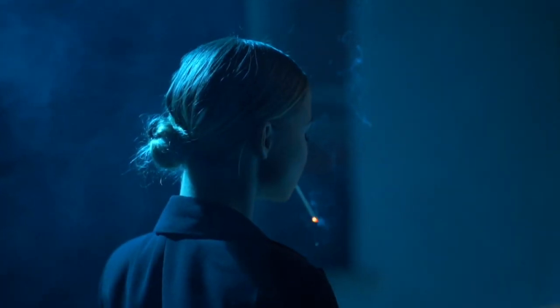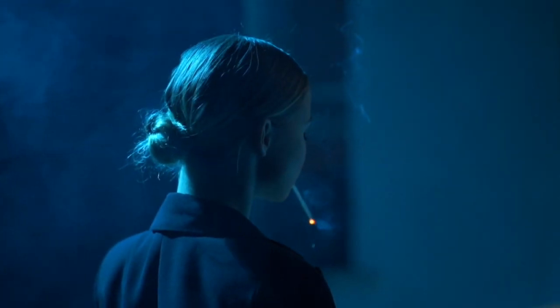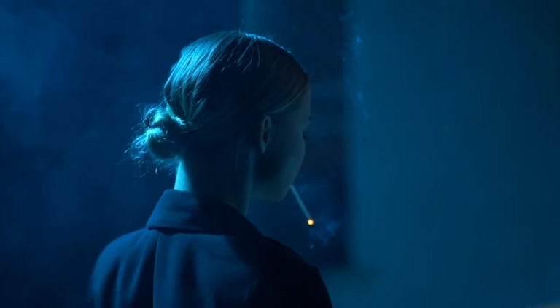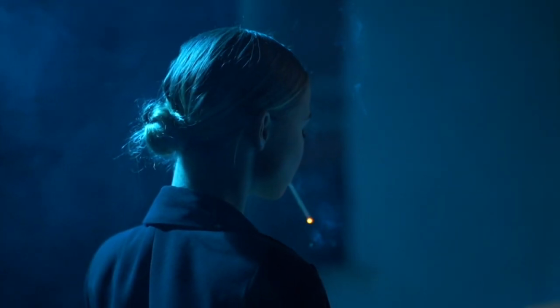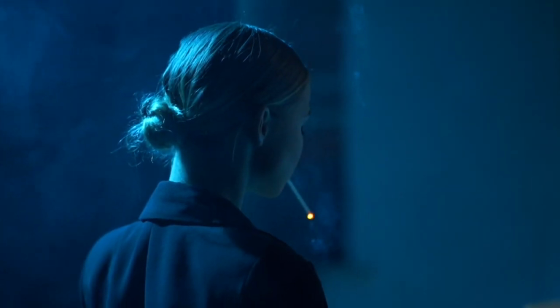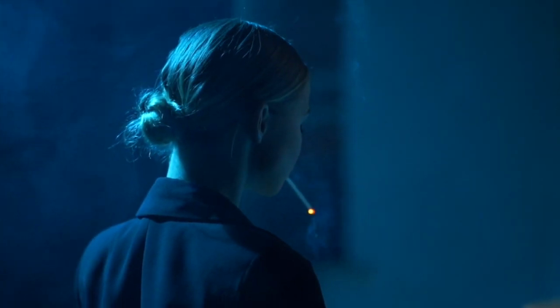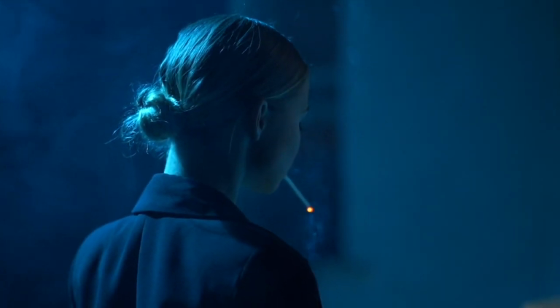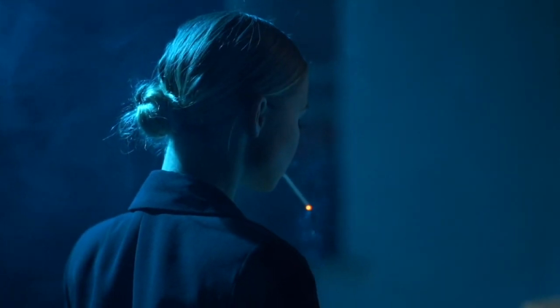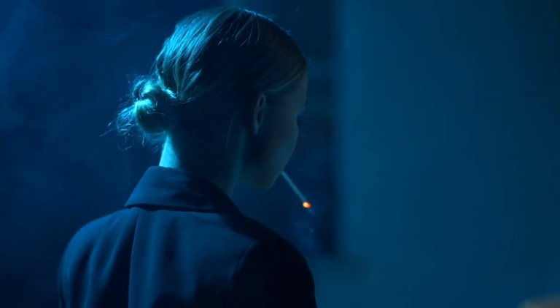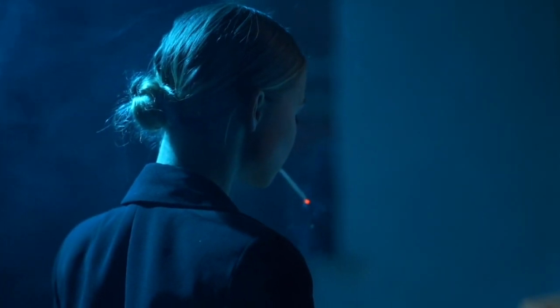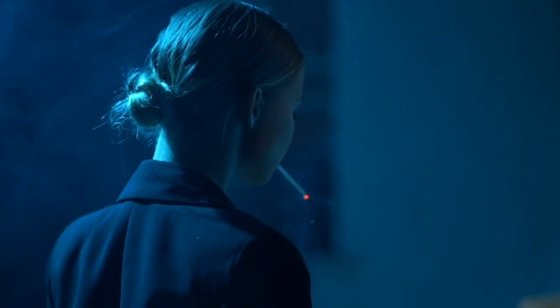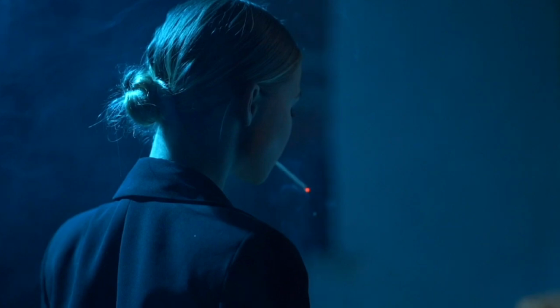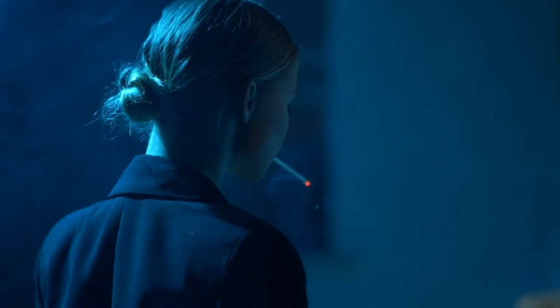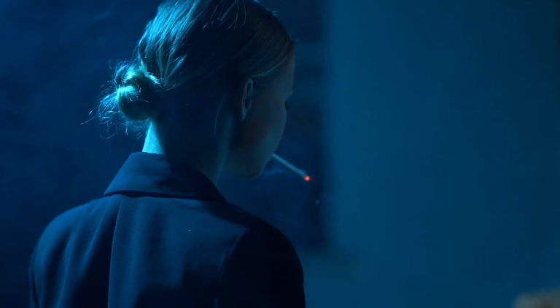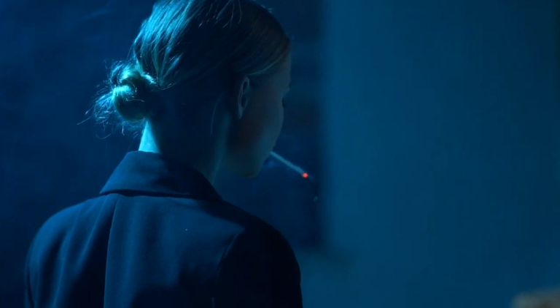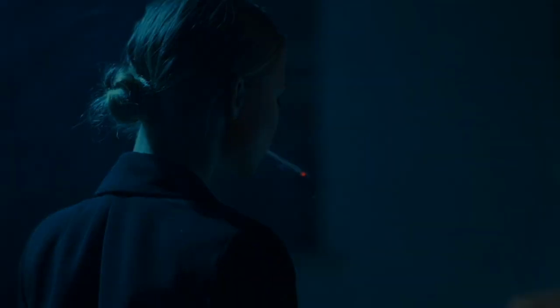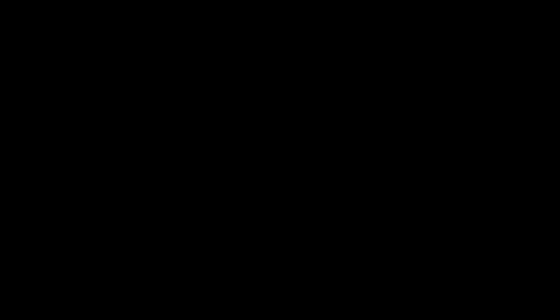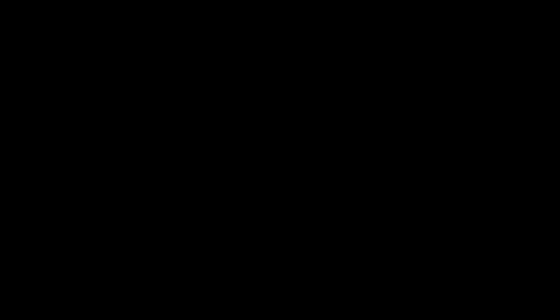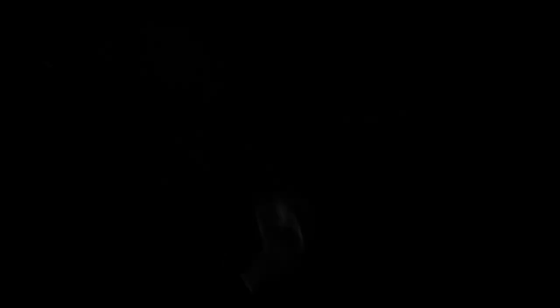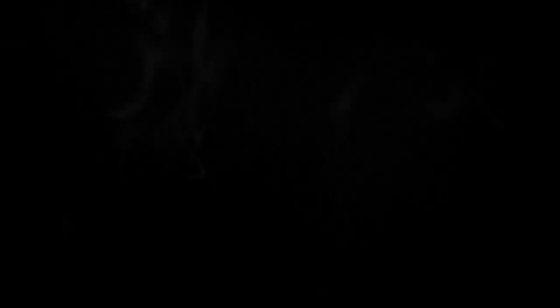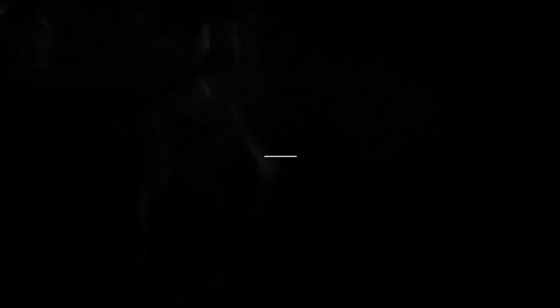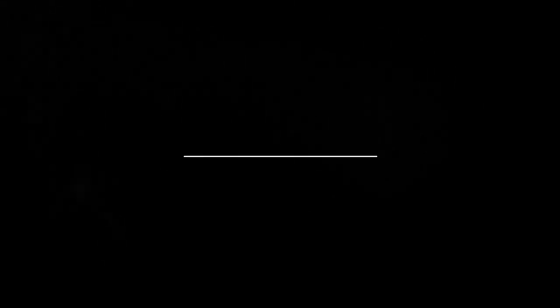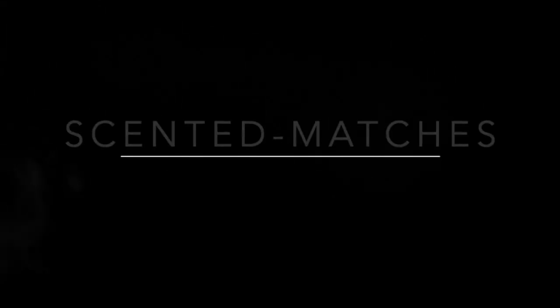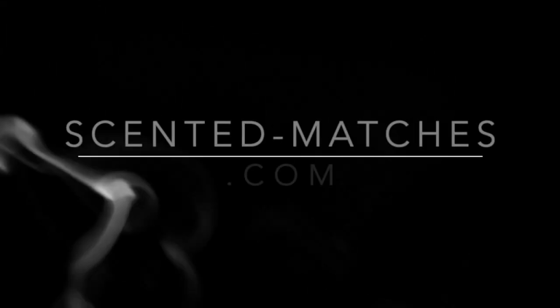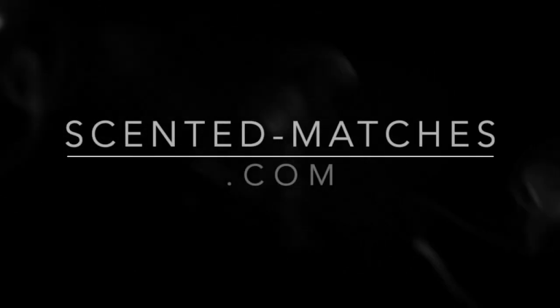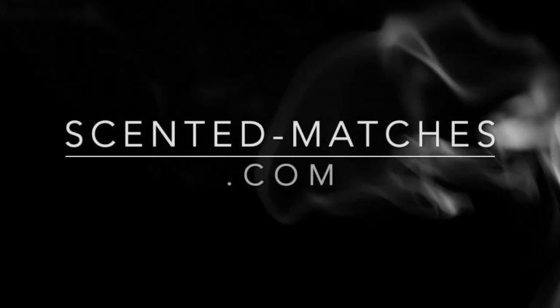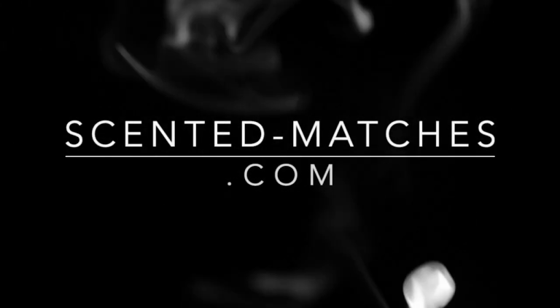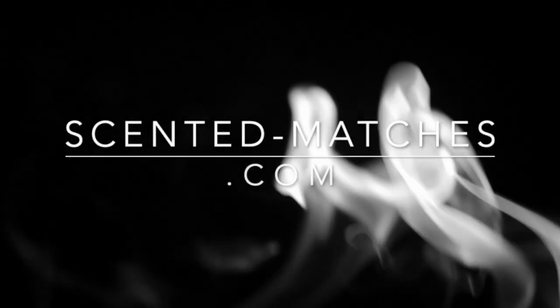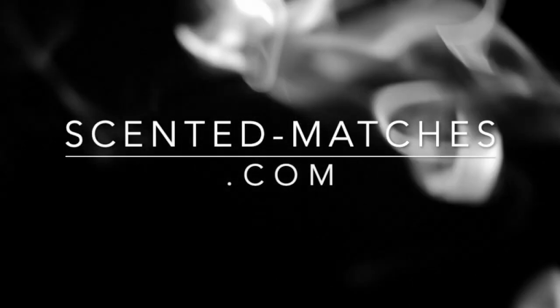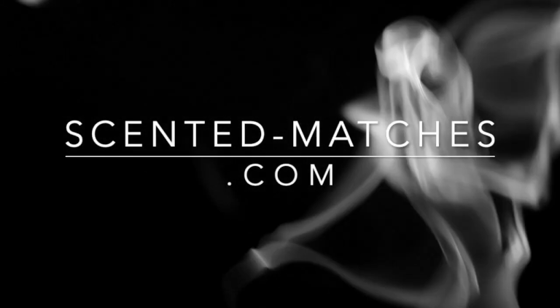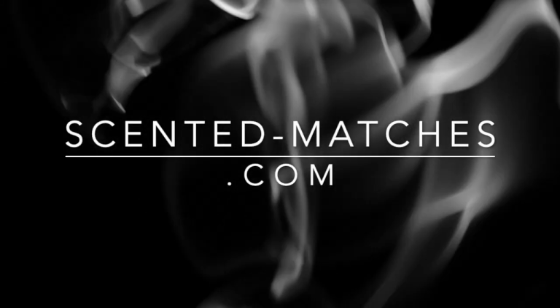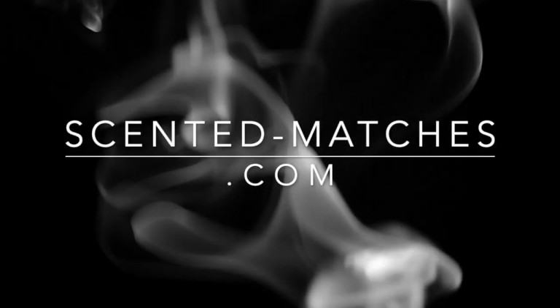For the first time, all this will we give you. ScentedMatches.com